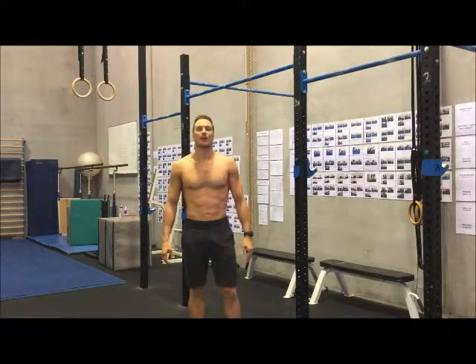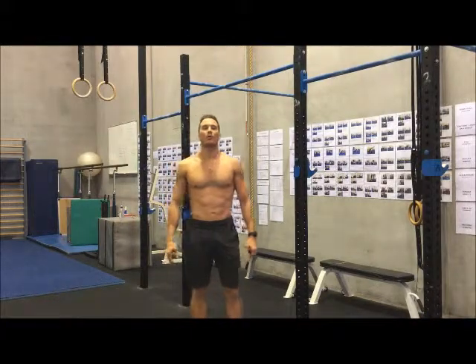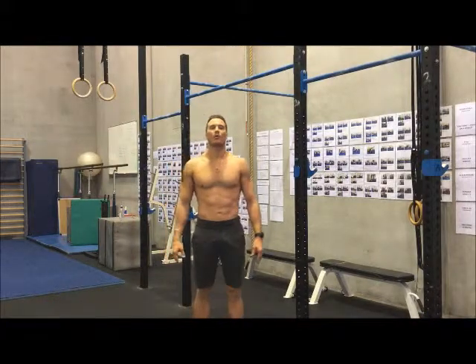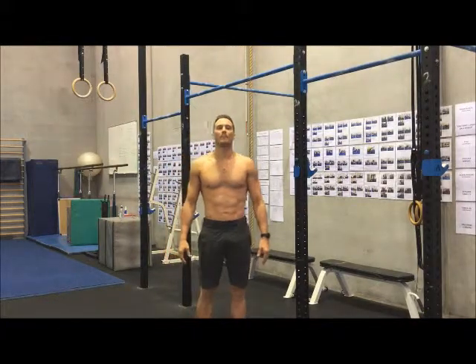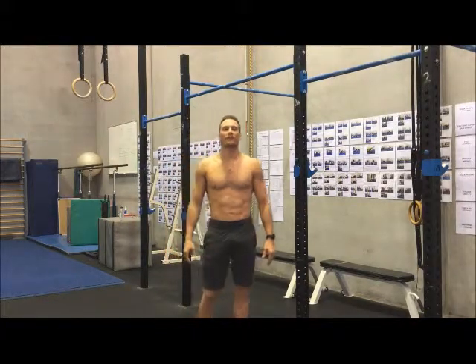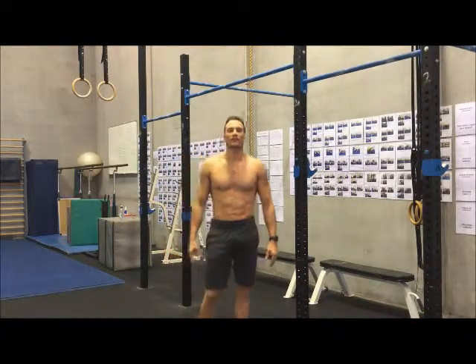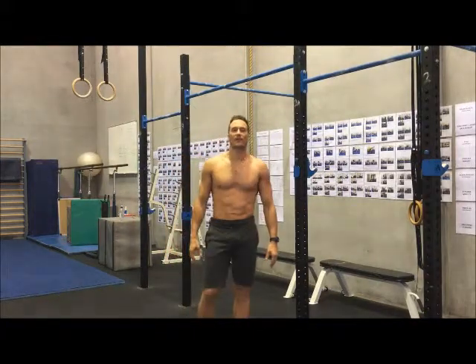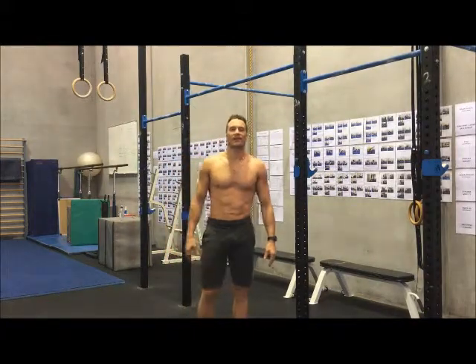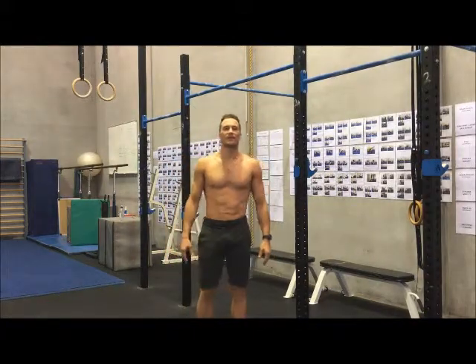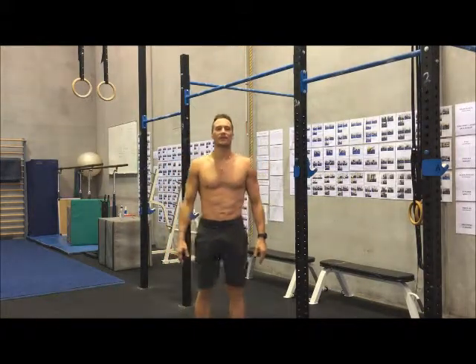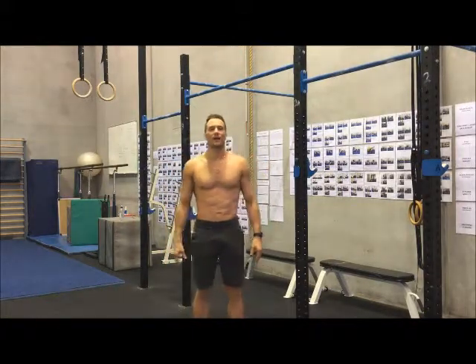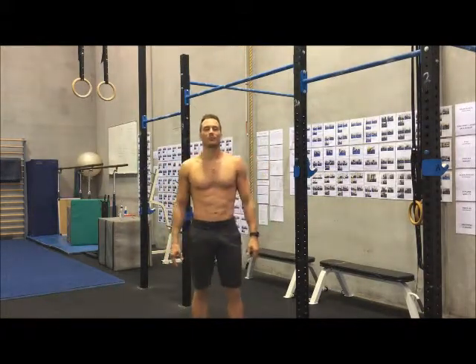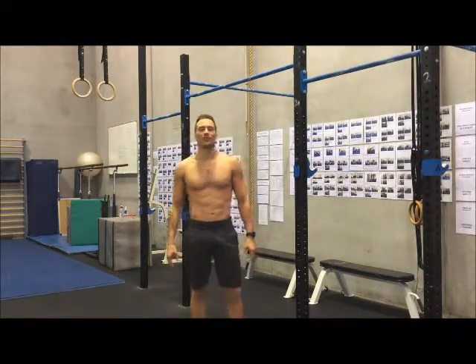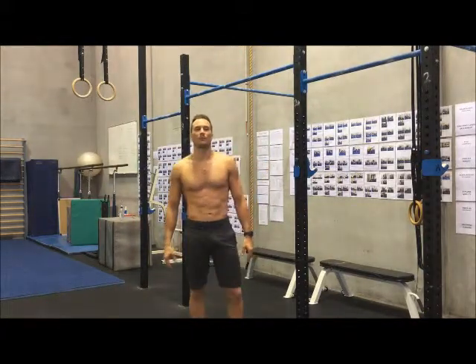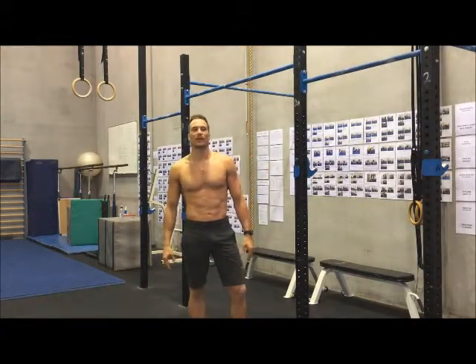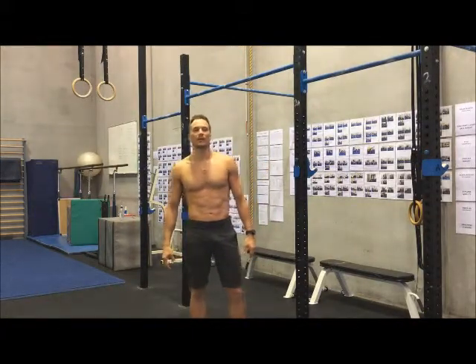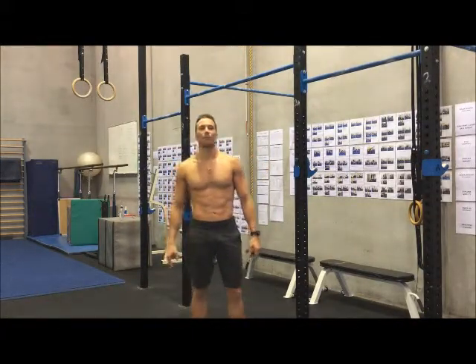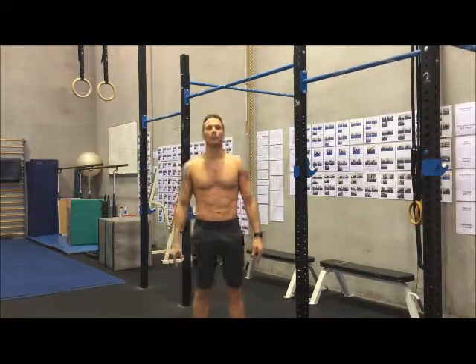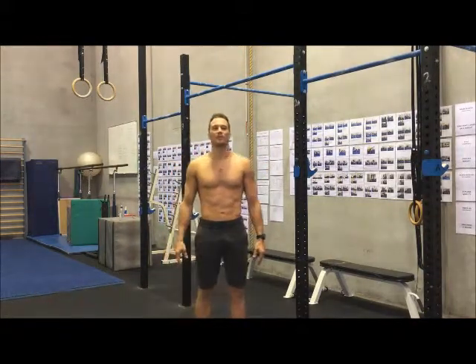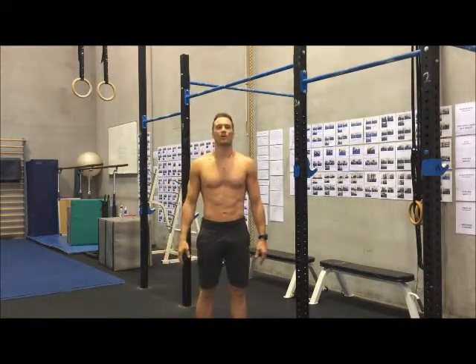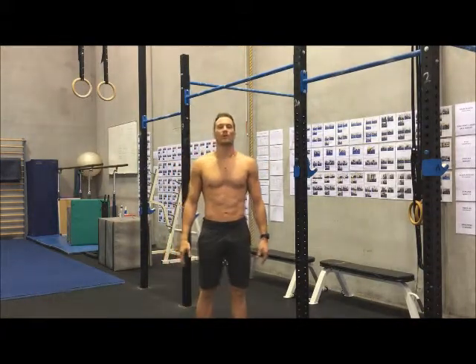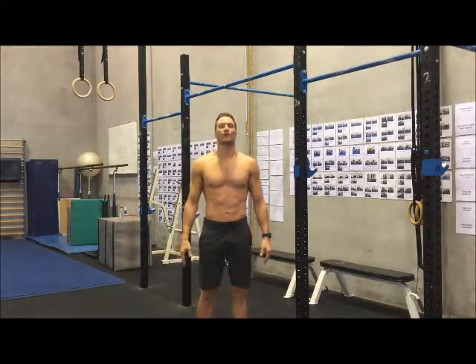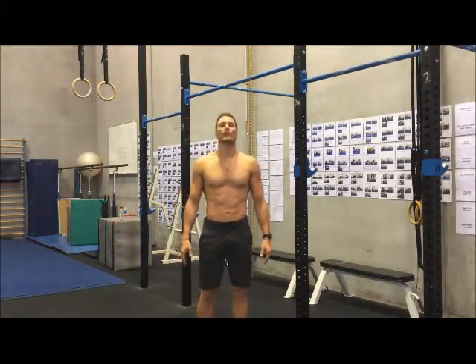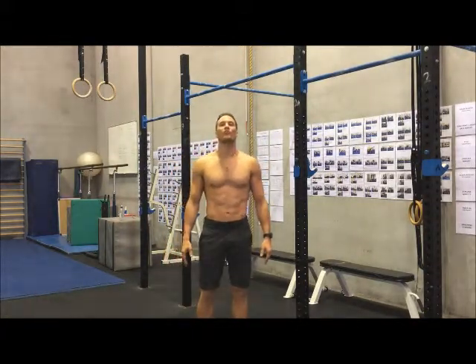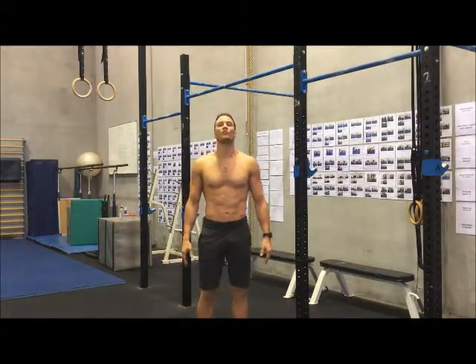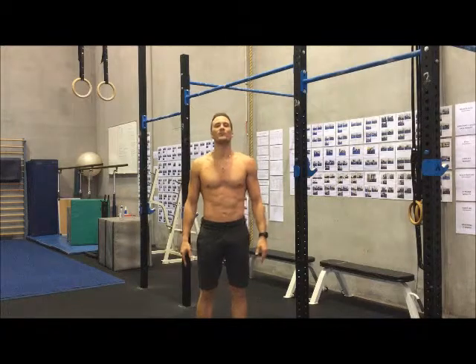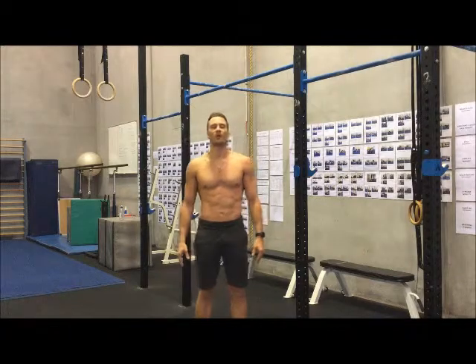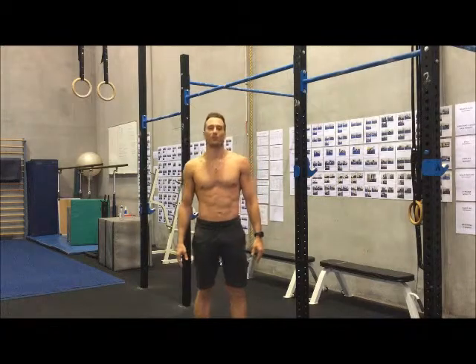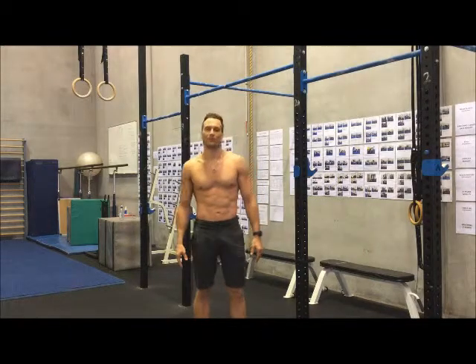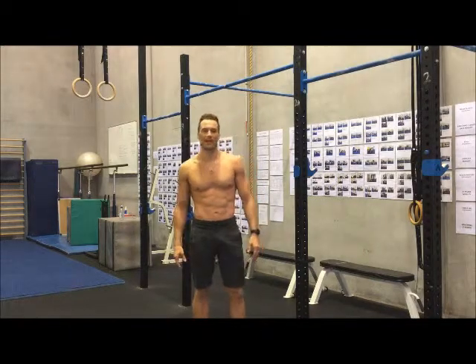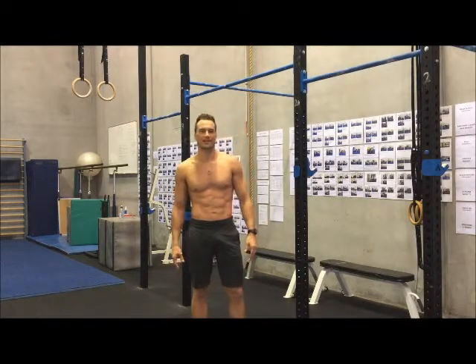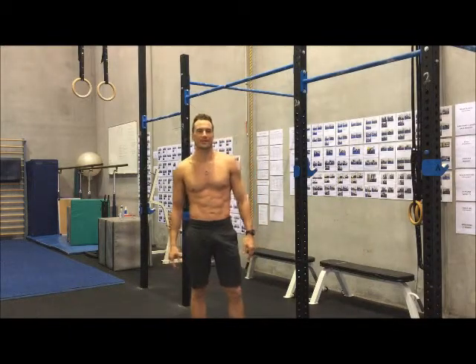Welcome back to Live Athletic. Today we're looking at the L pull-up — it's one of our critical movements for the high-performing athlete.